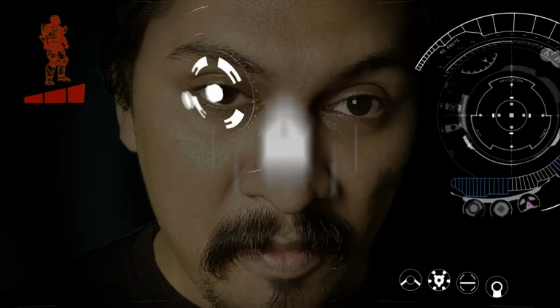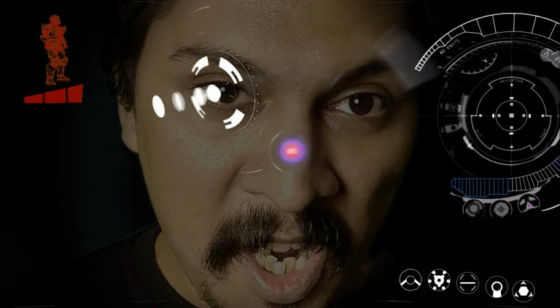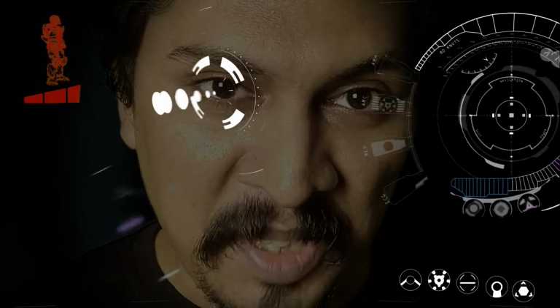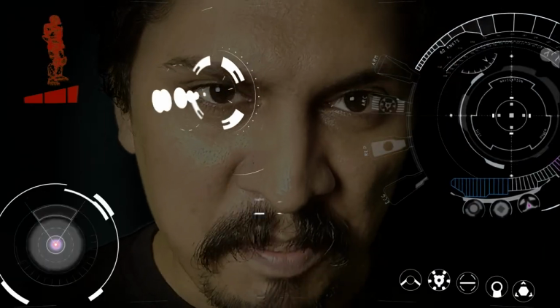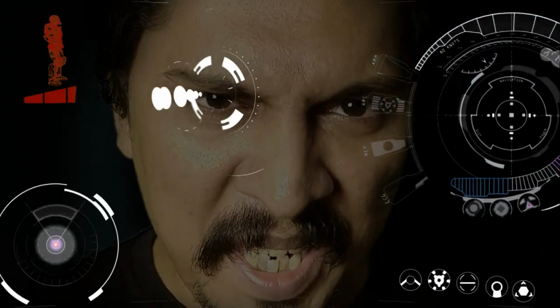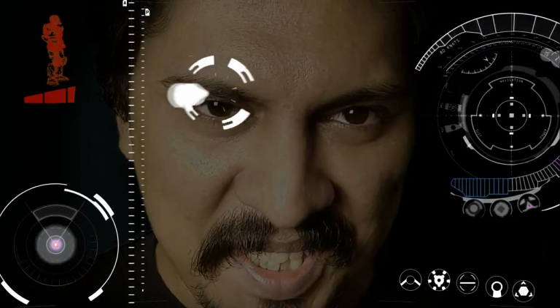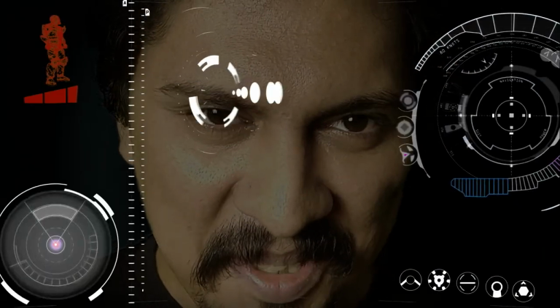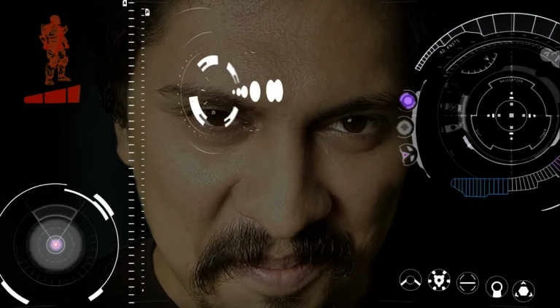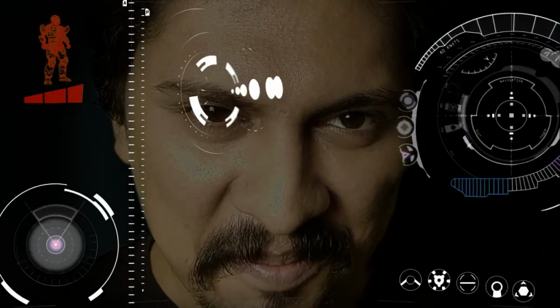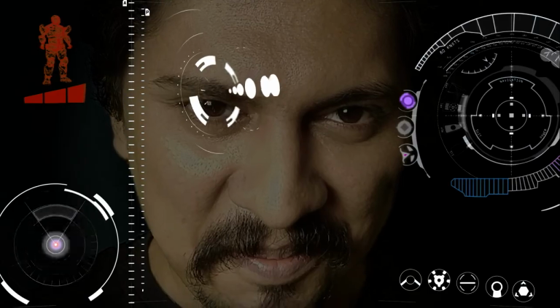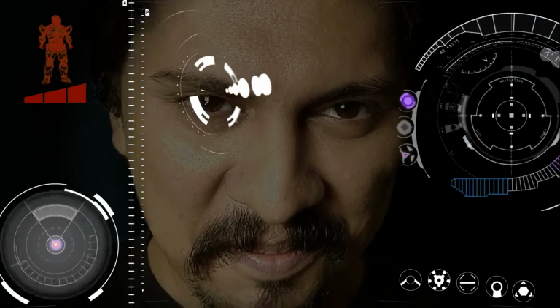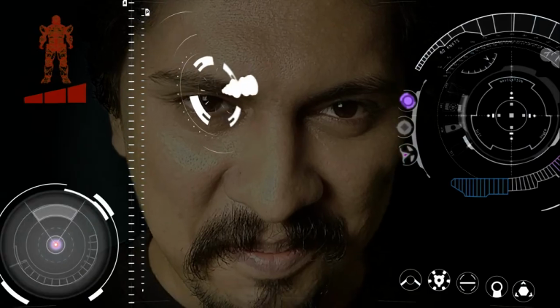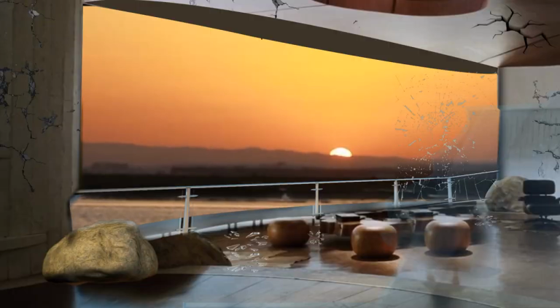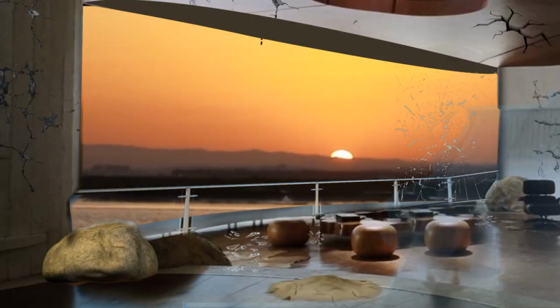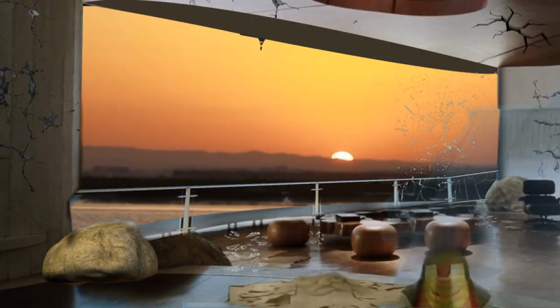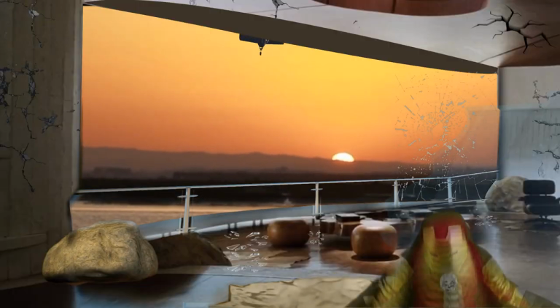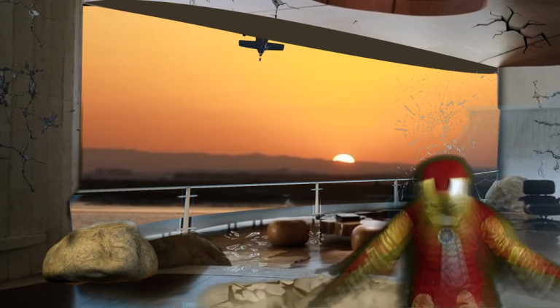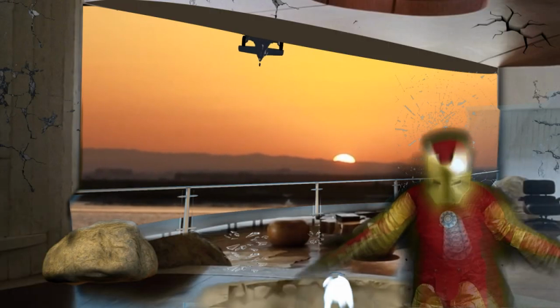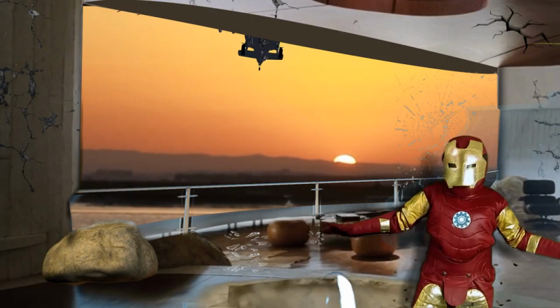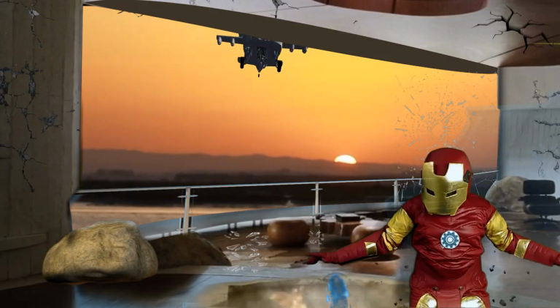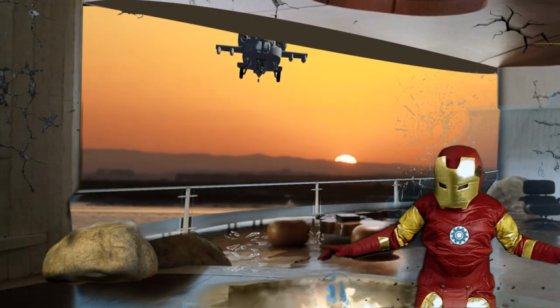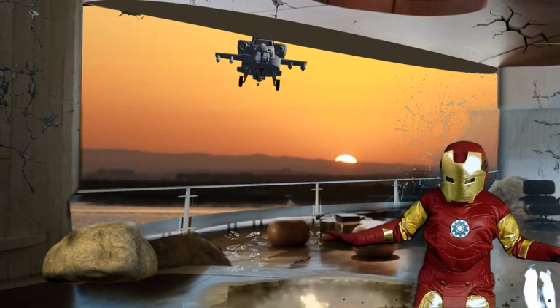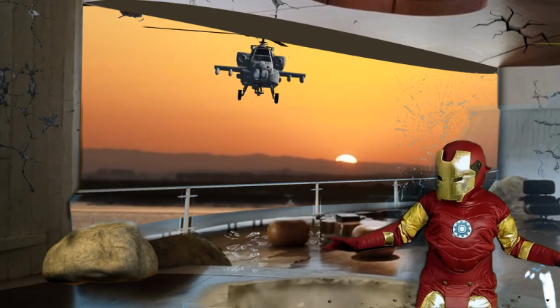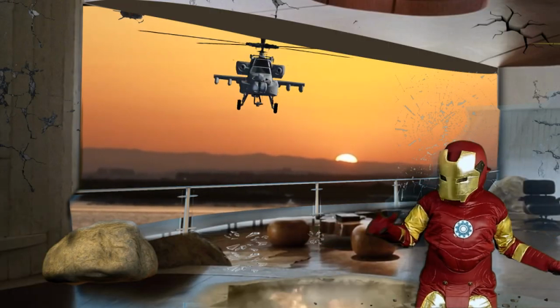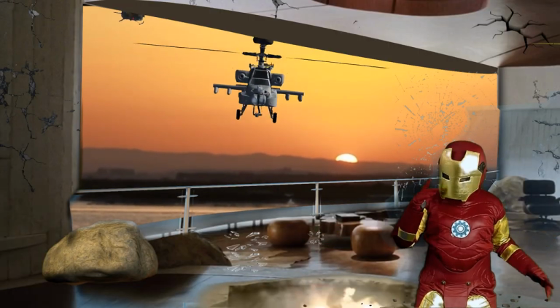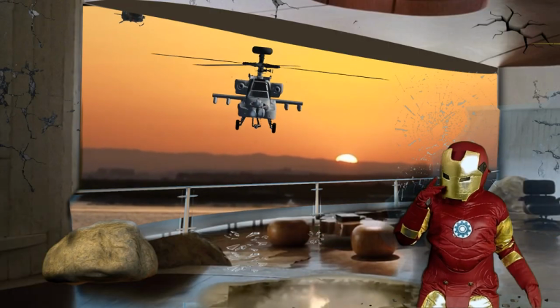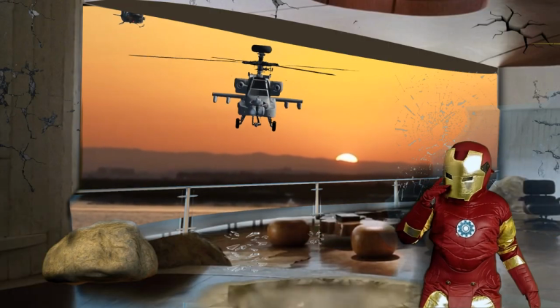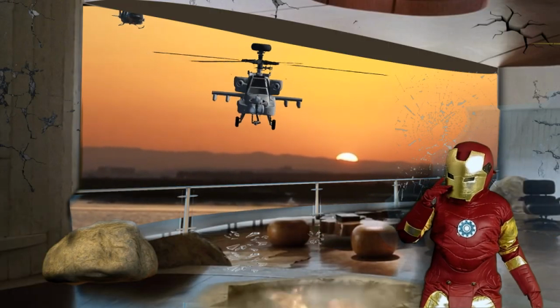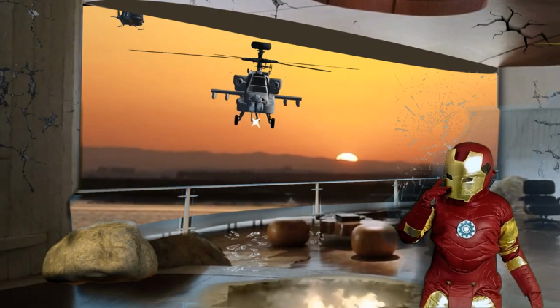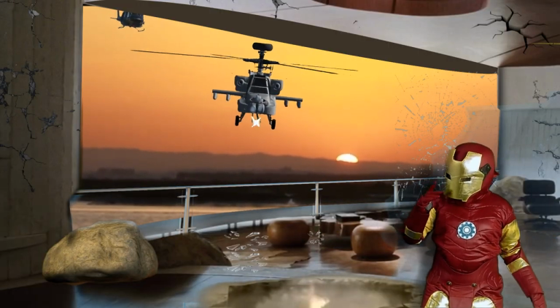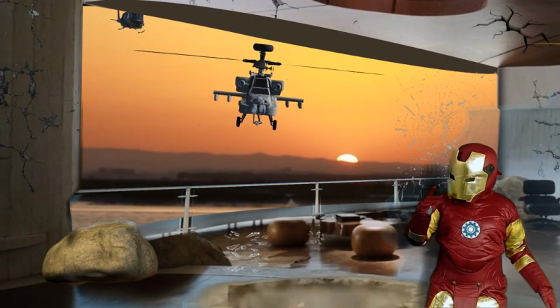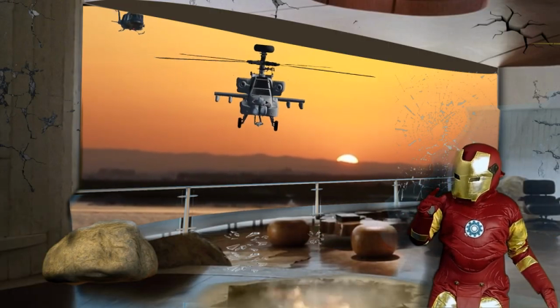I'm the best. Jarvis, where's my flight power? Working on it sir. This is a prototype.